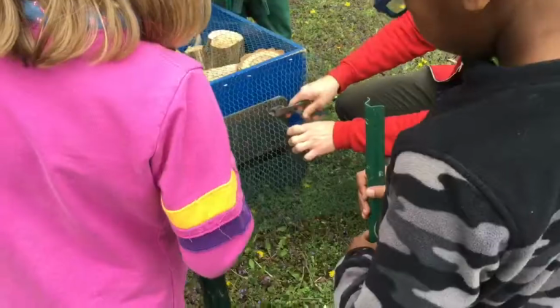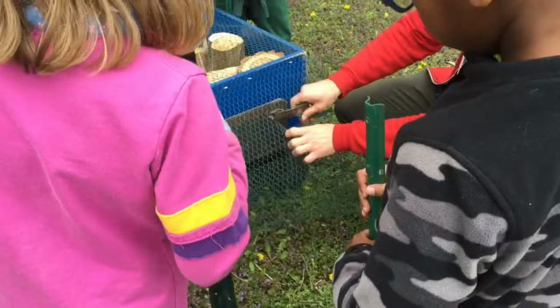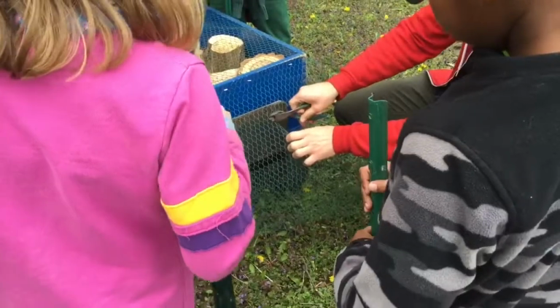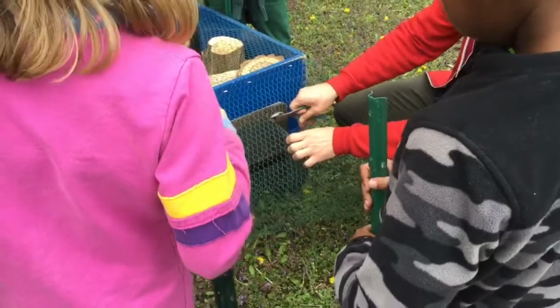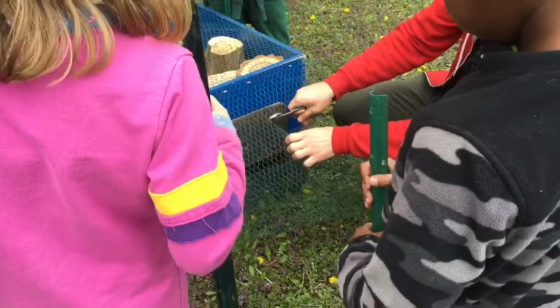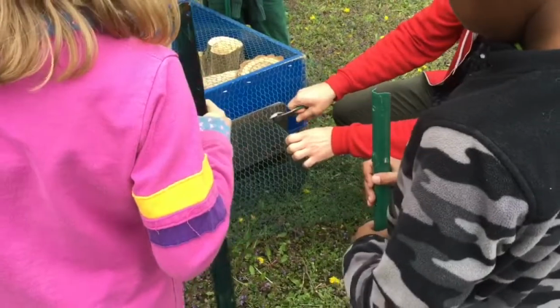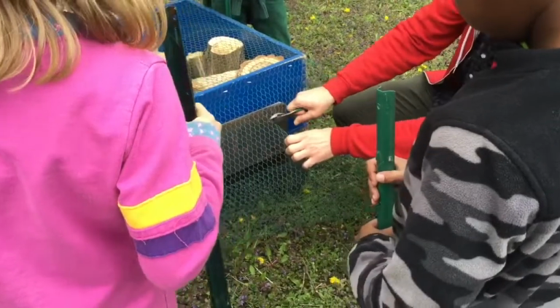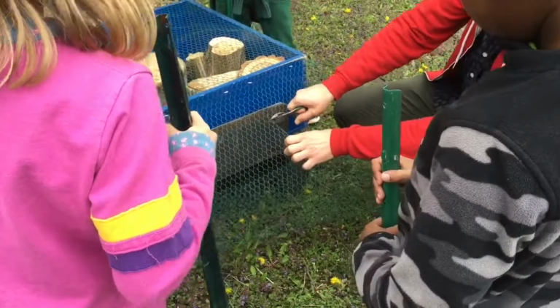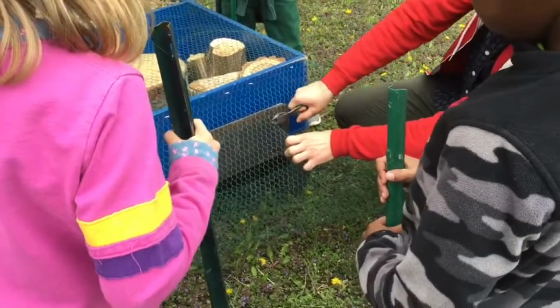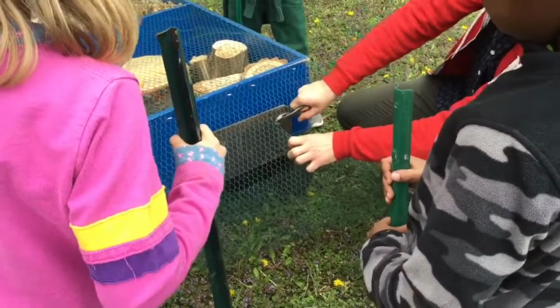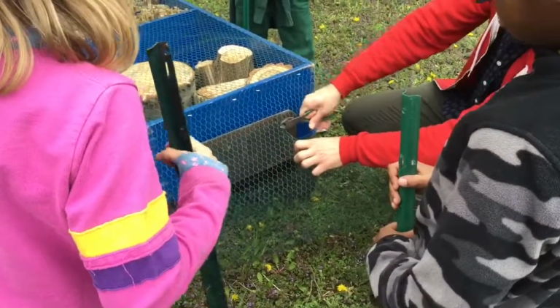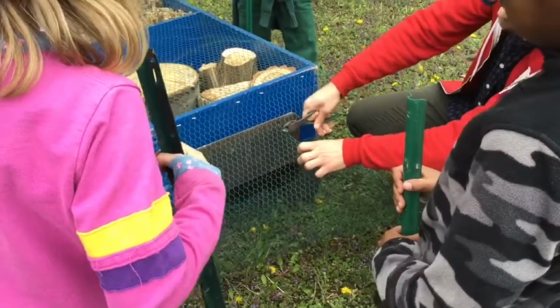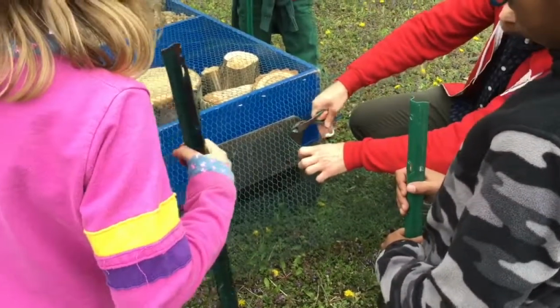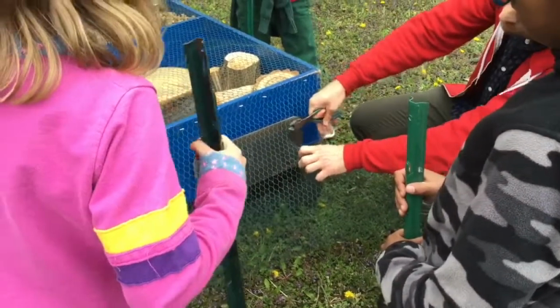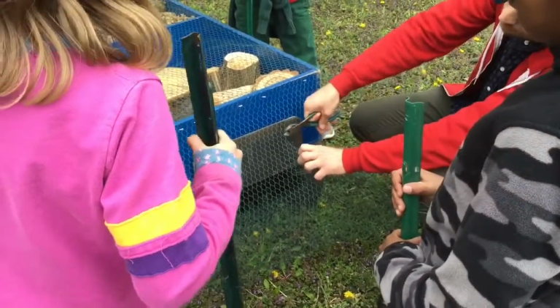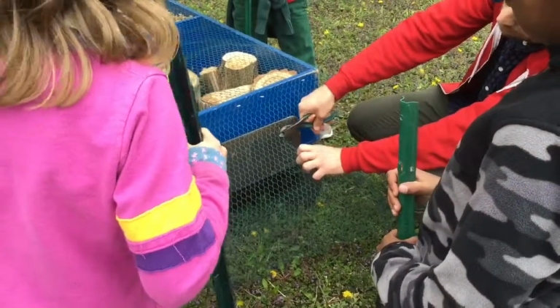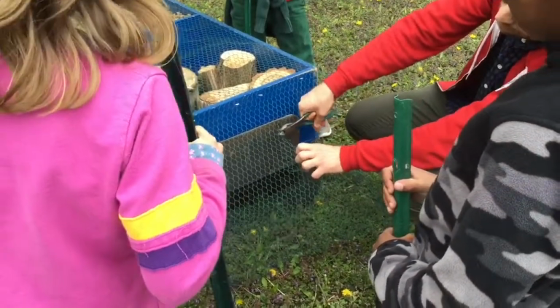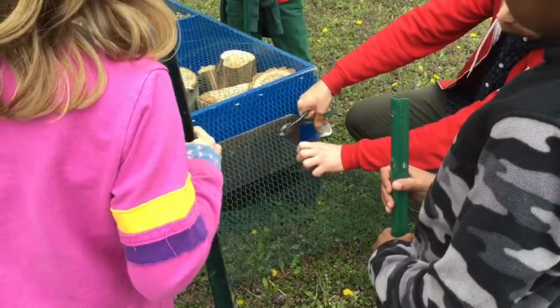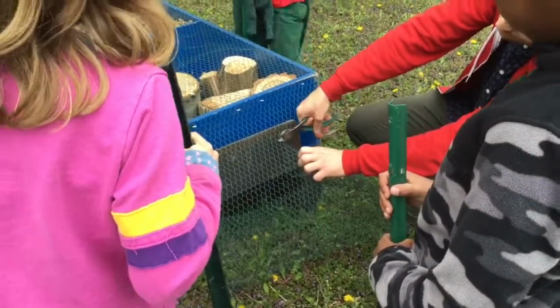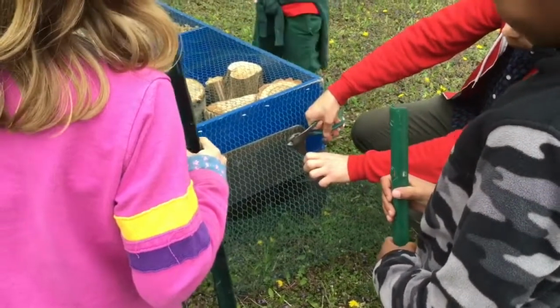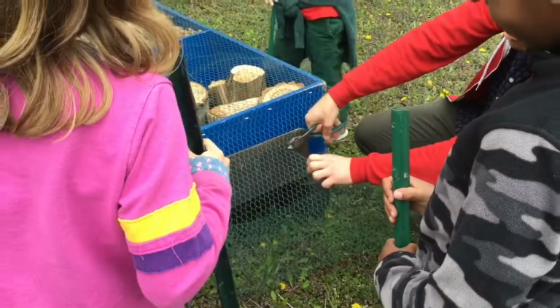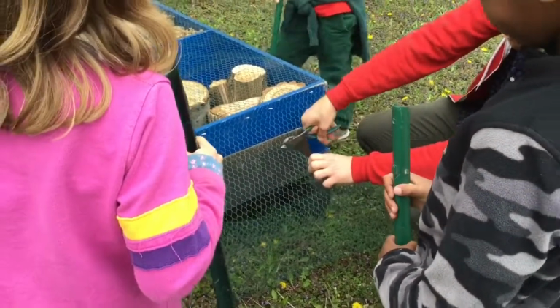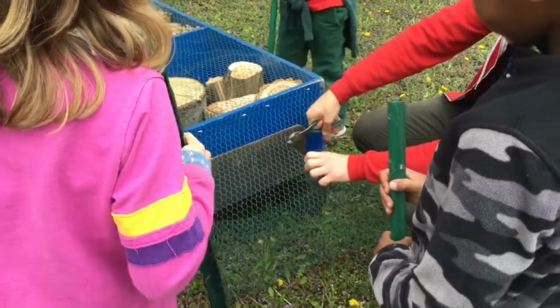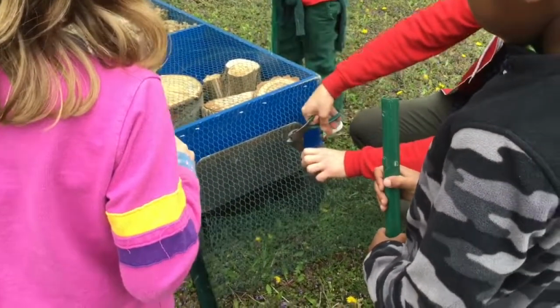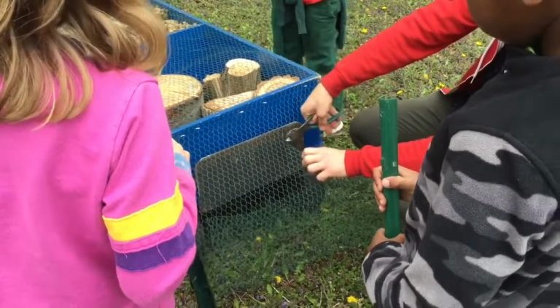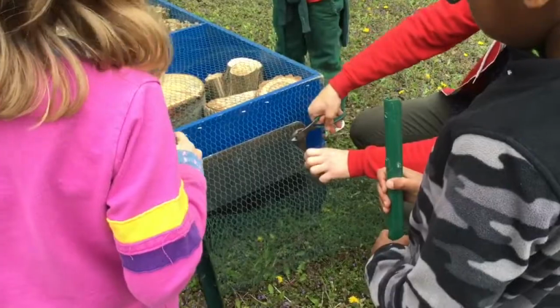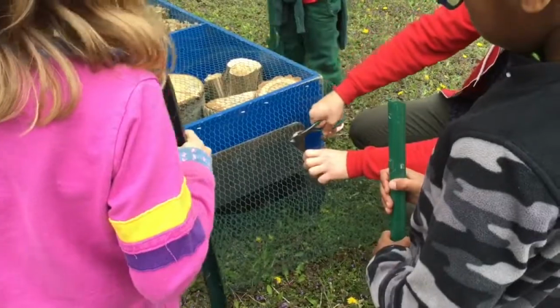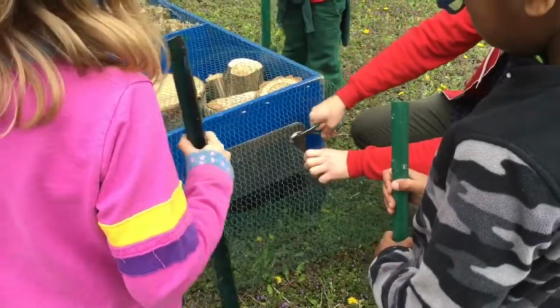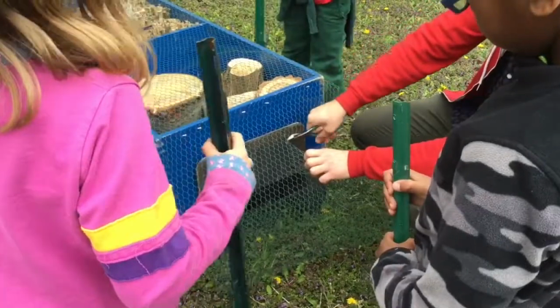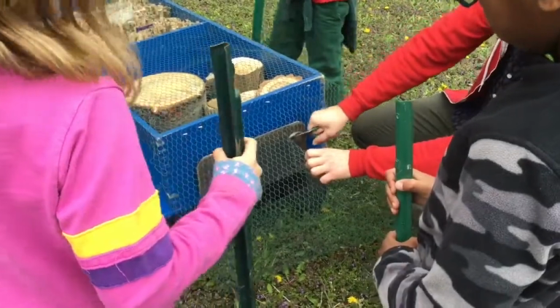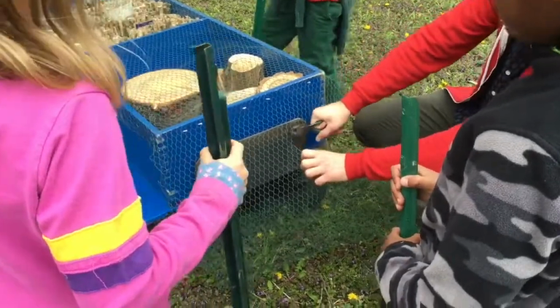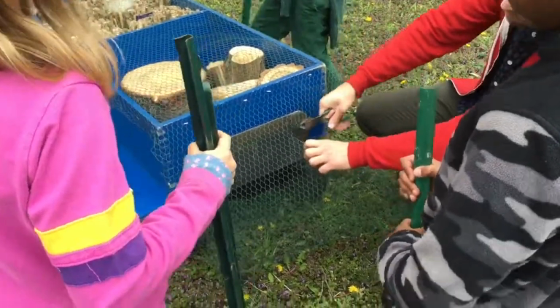We're going to put those things in front of it, behind it, and around it so they help hold it in place.